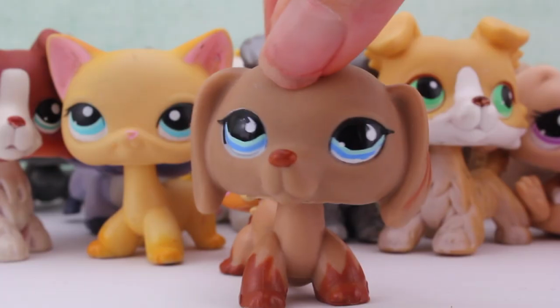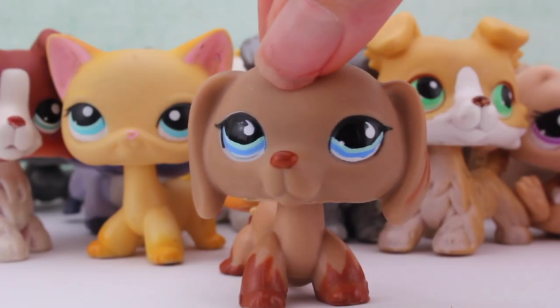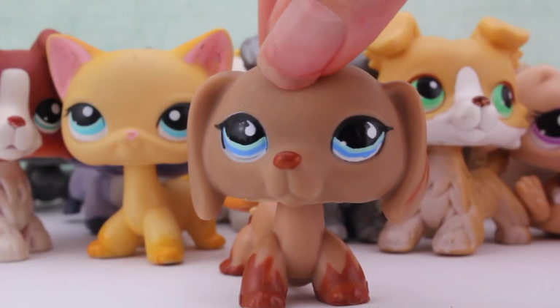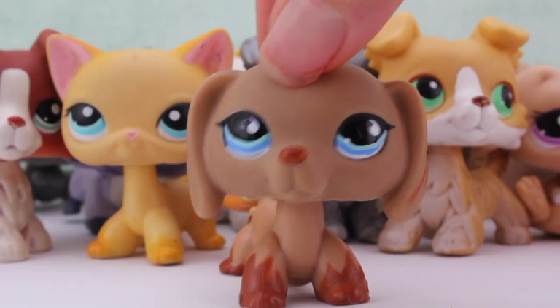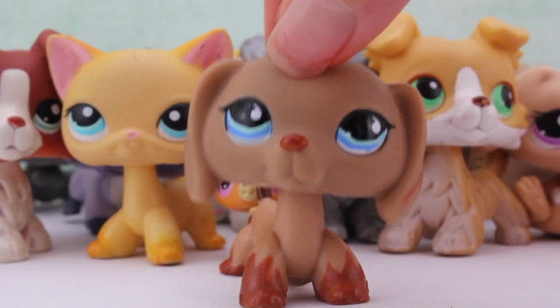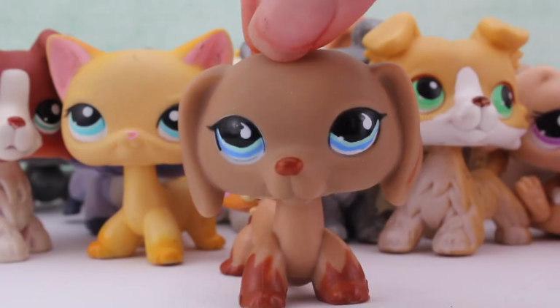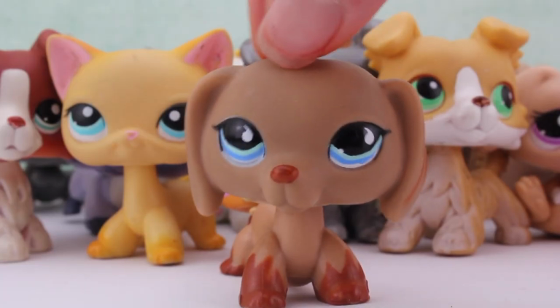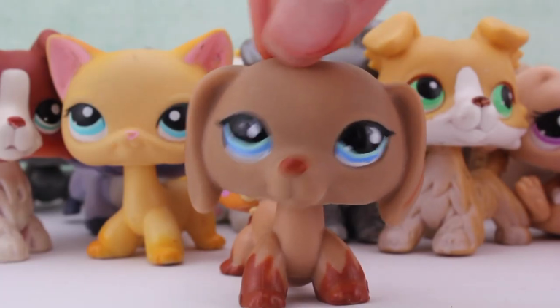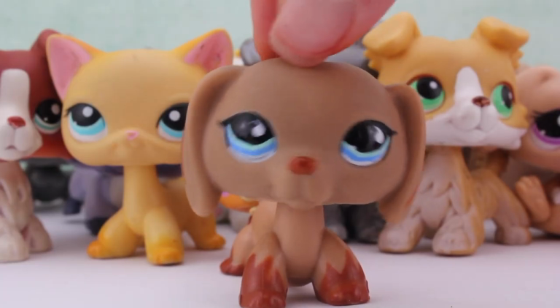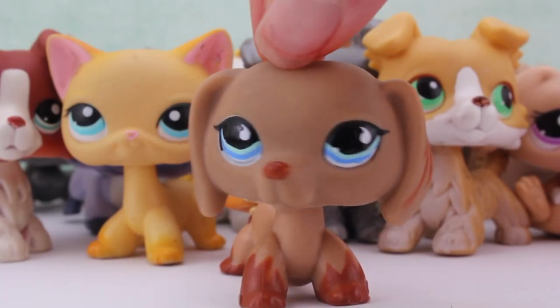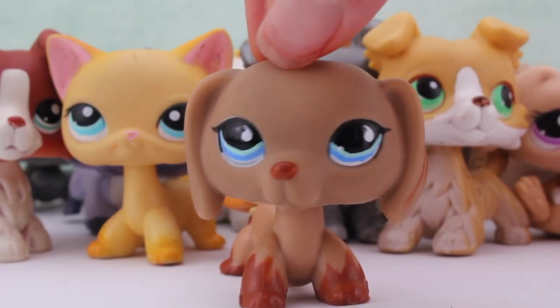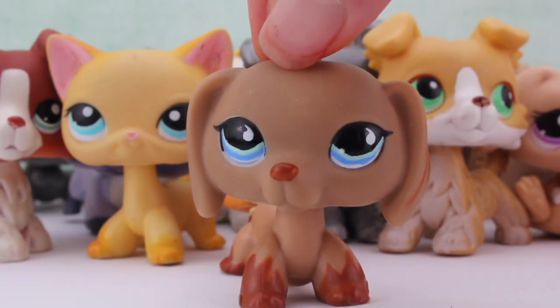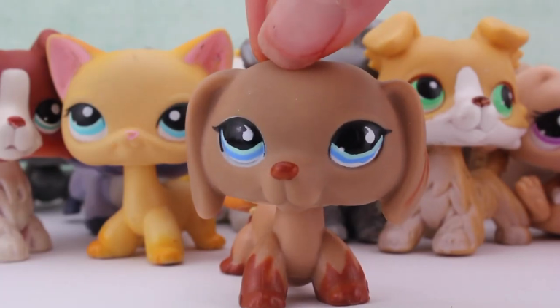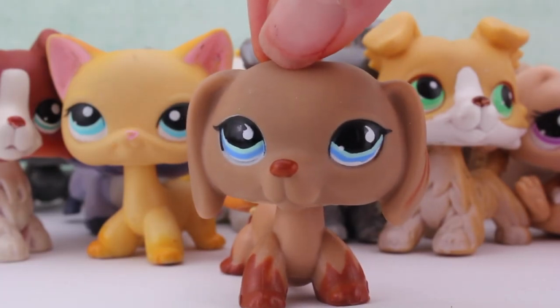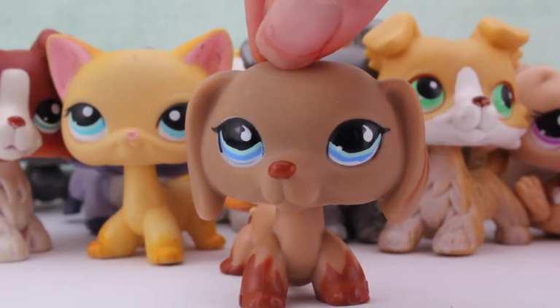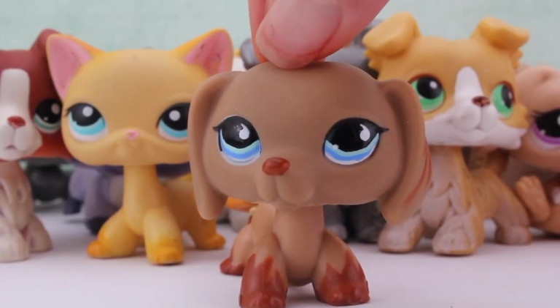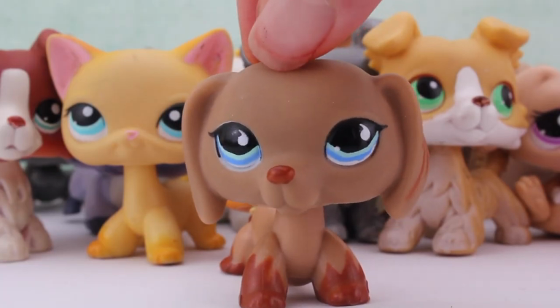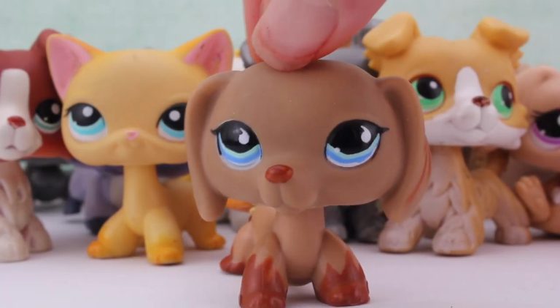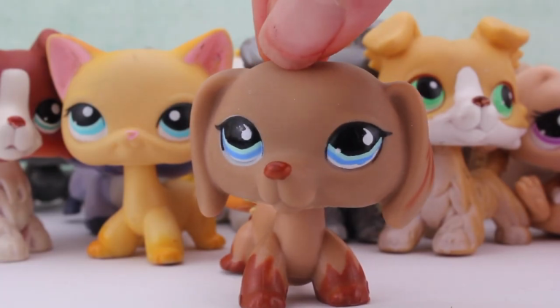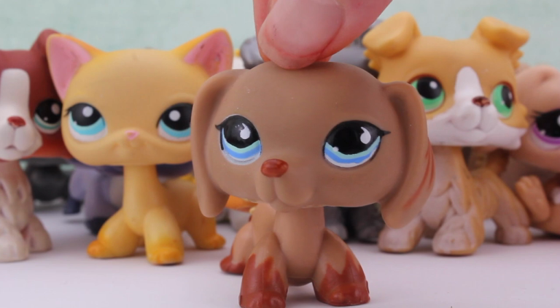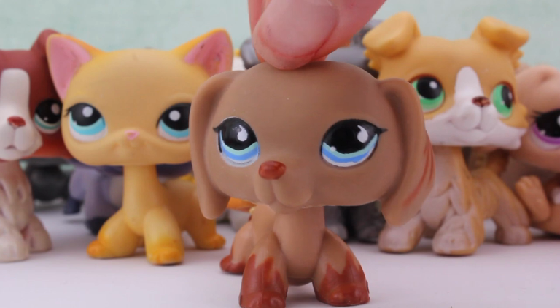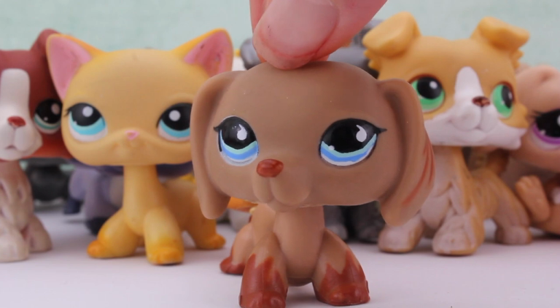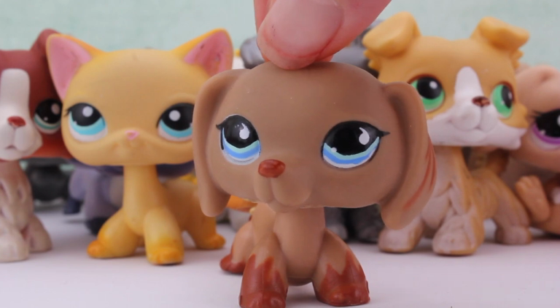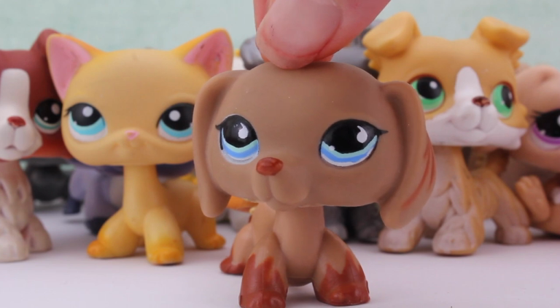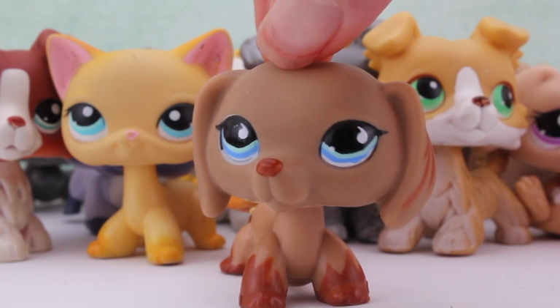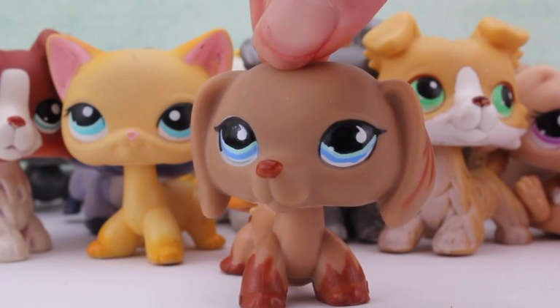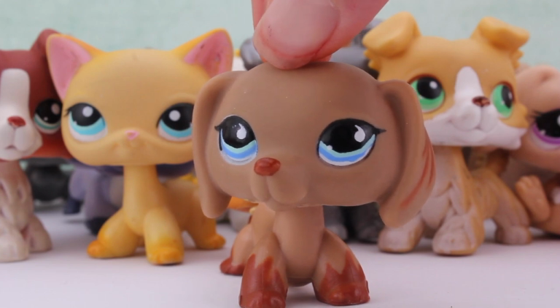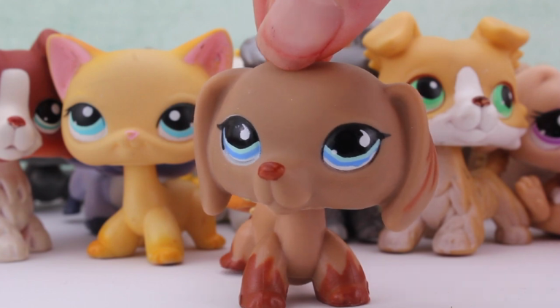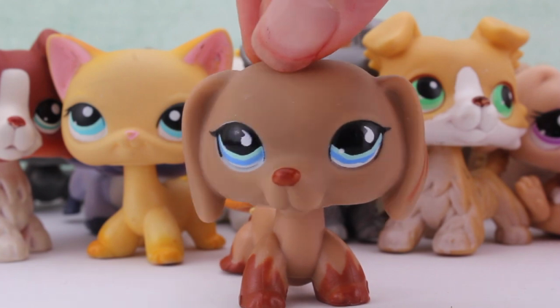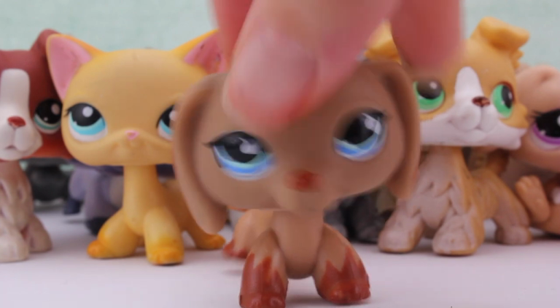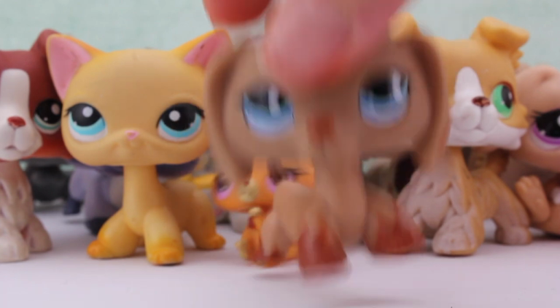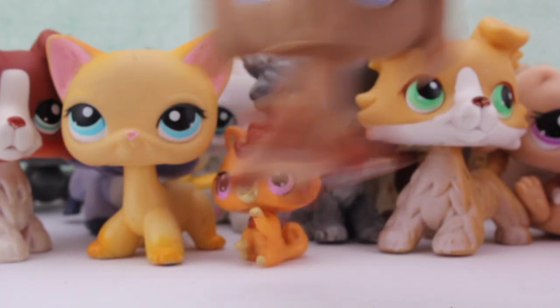Well, thanks guys for watching. I hope you enjoyed this video. My name is LPSSugarPie, and I'll see you guys in the next video. Bye!